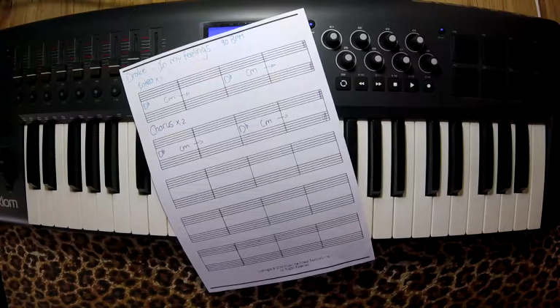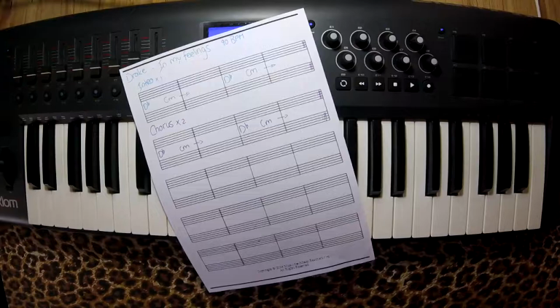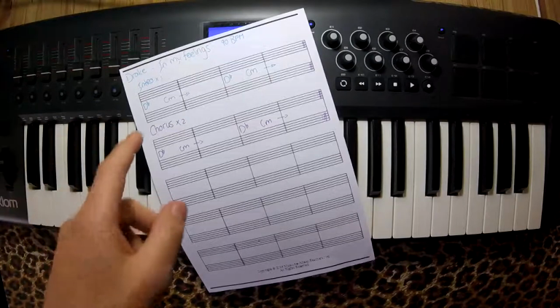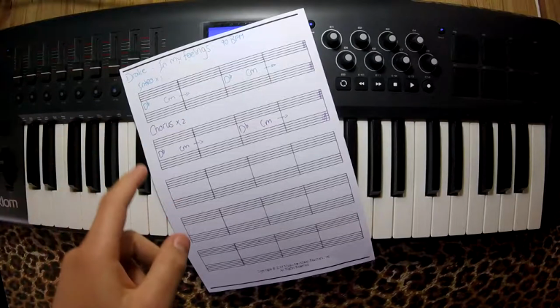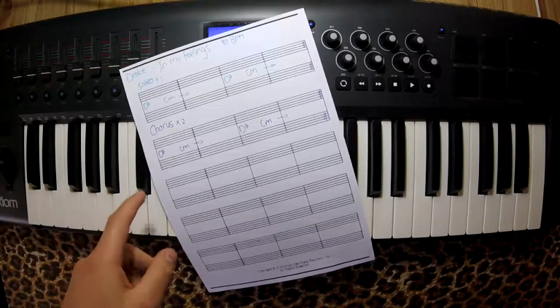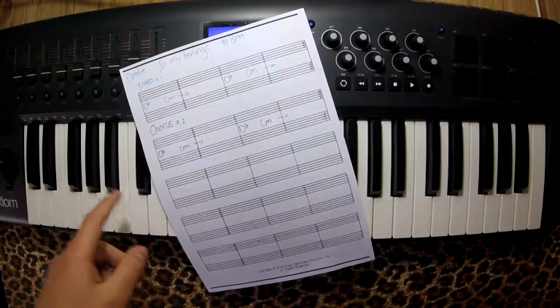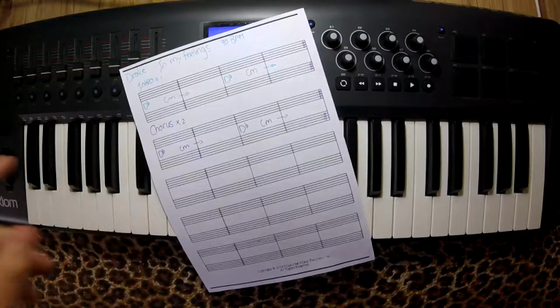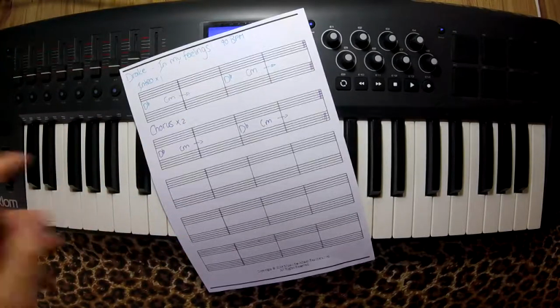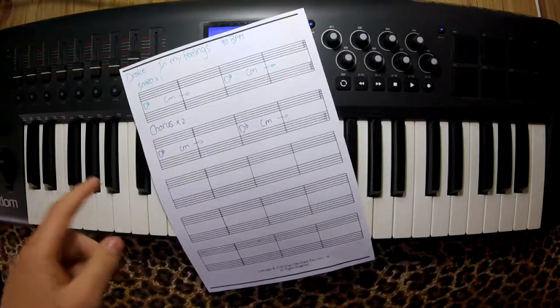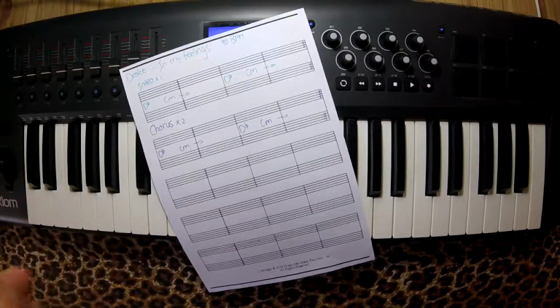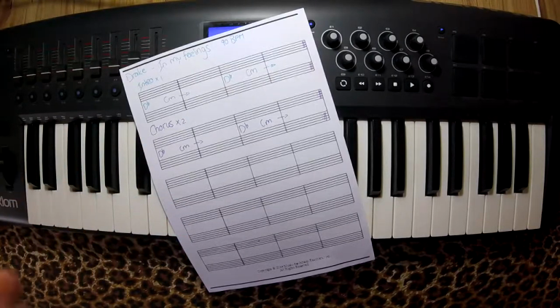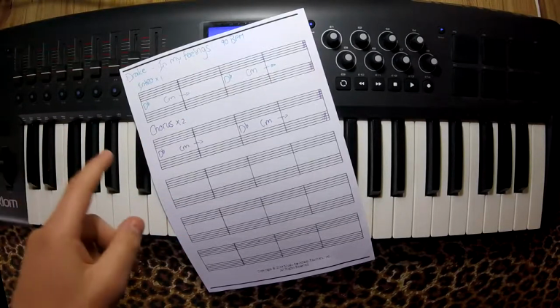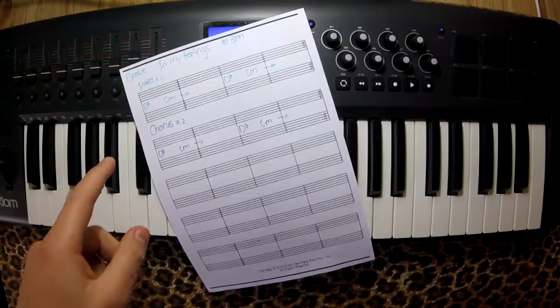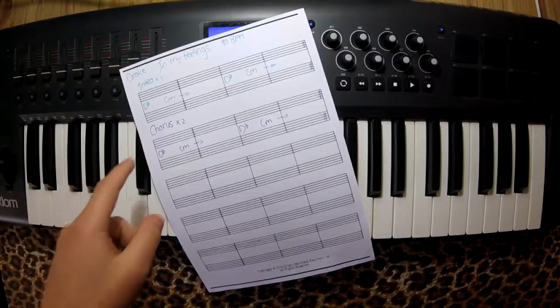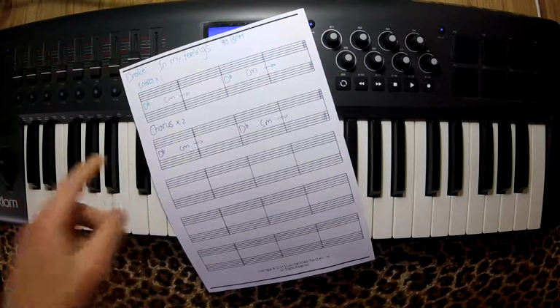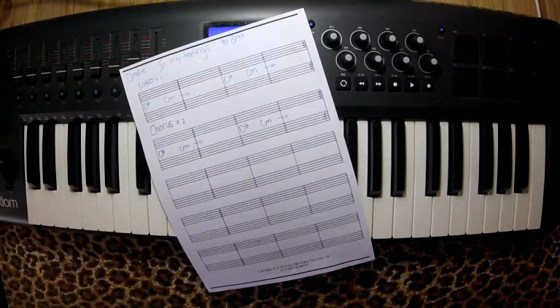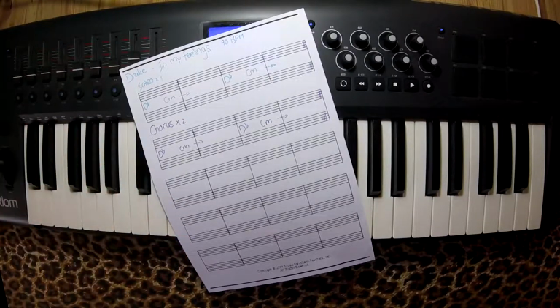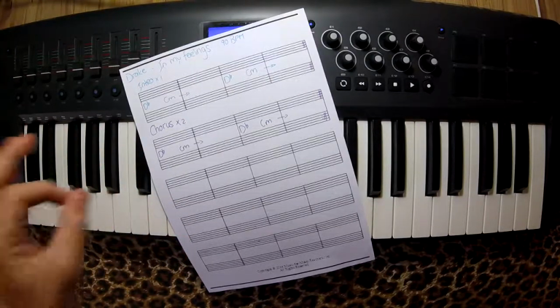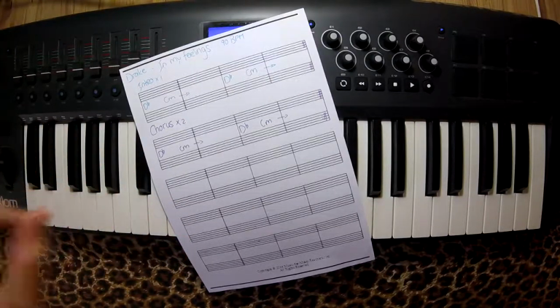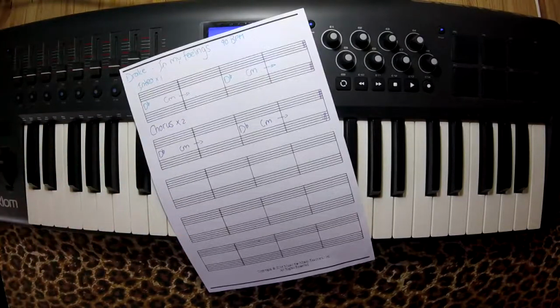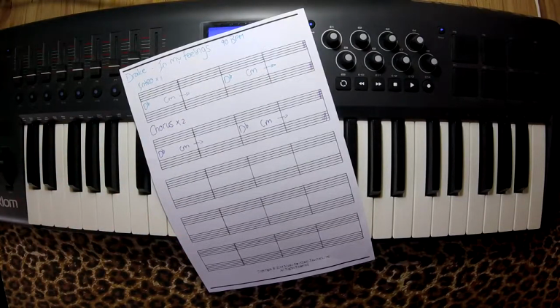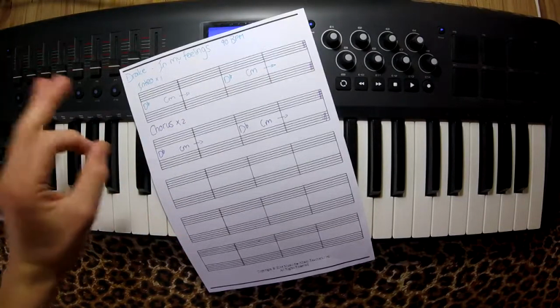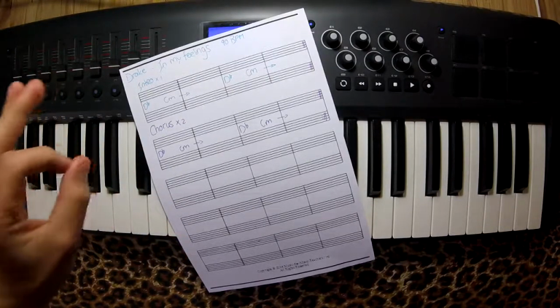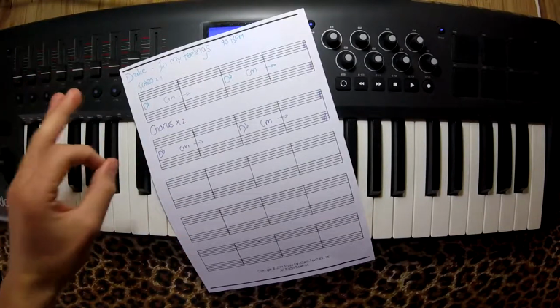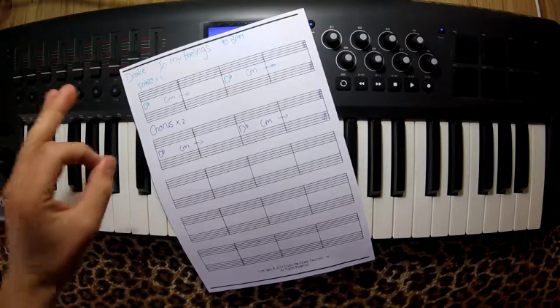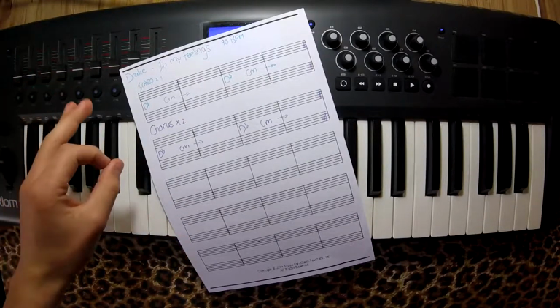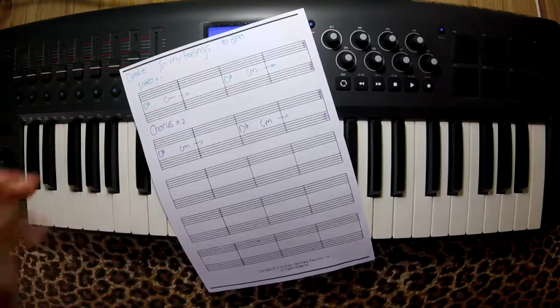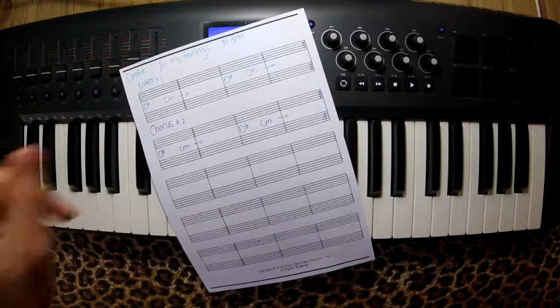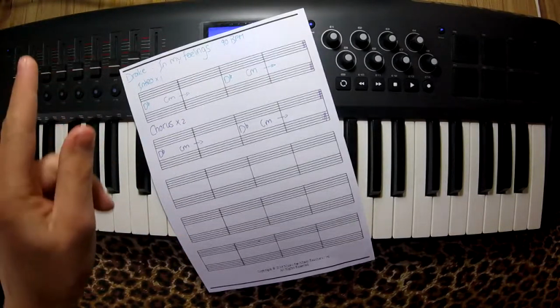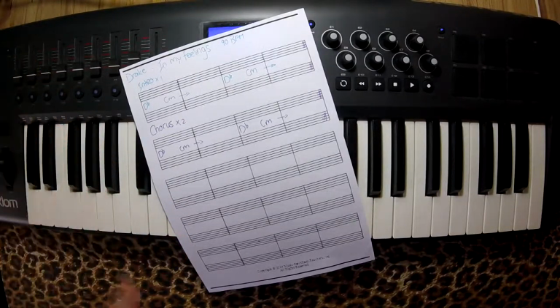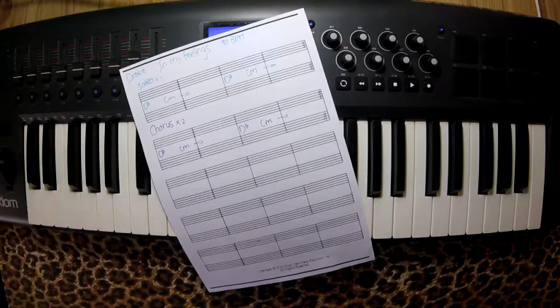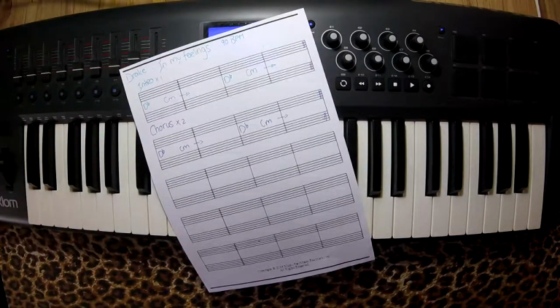In My Feelings only has two chords. It's very, very simple. Let's get started.